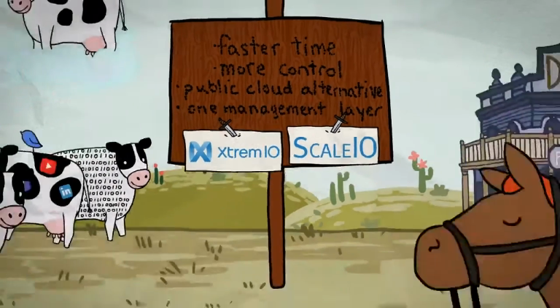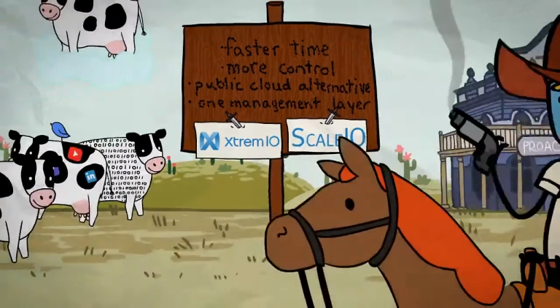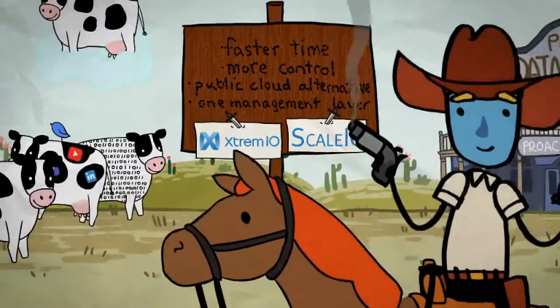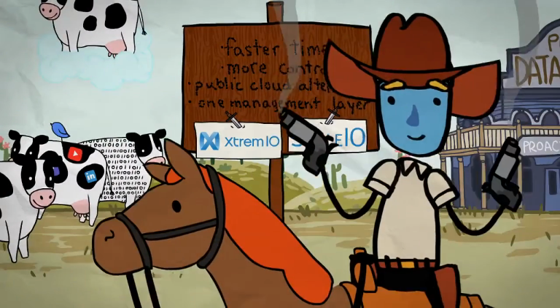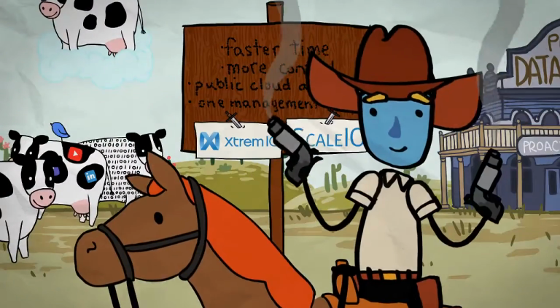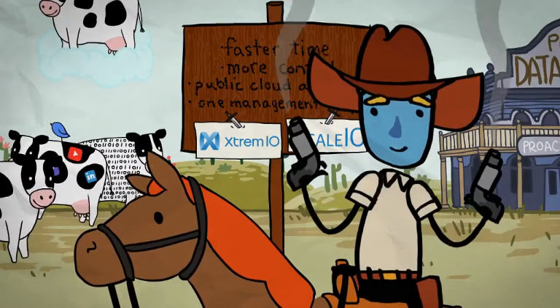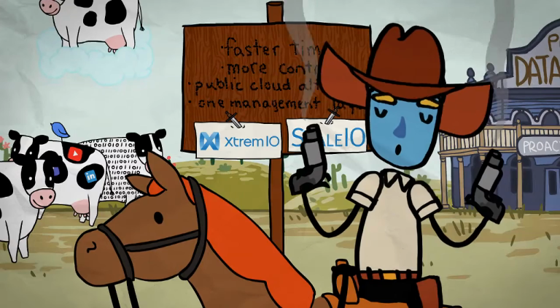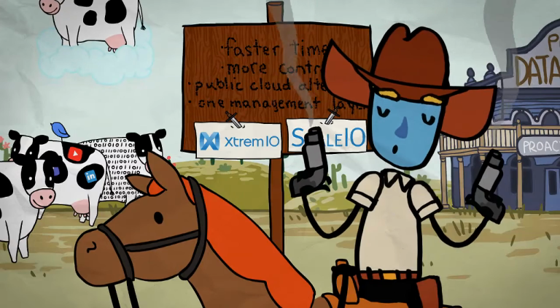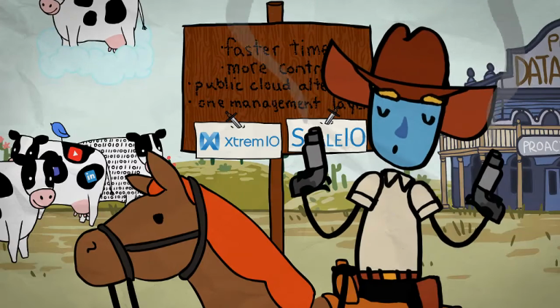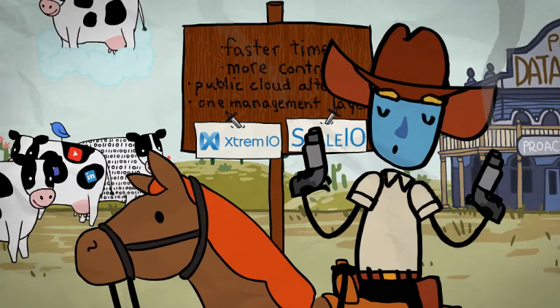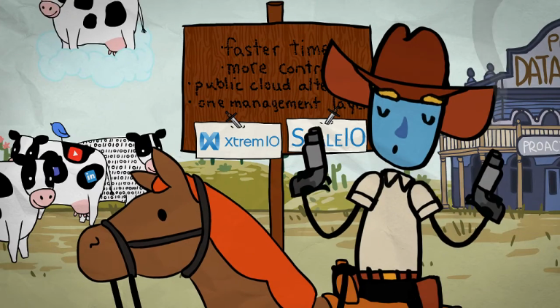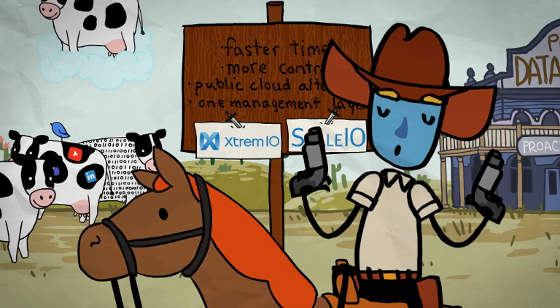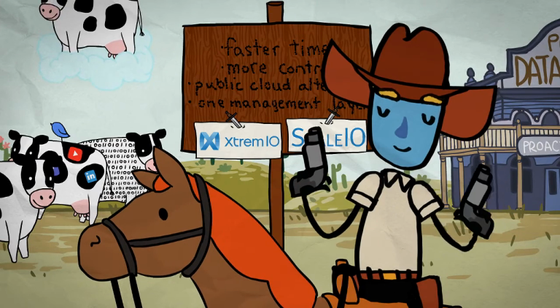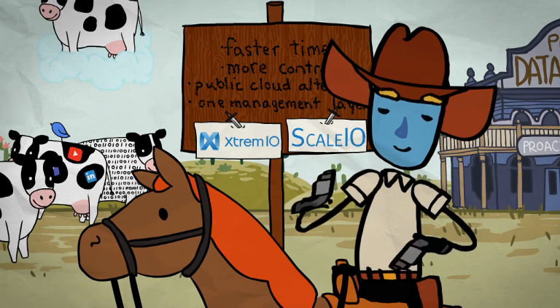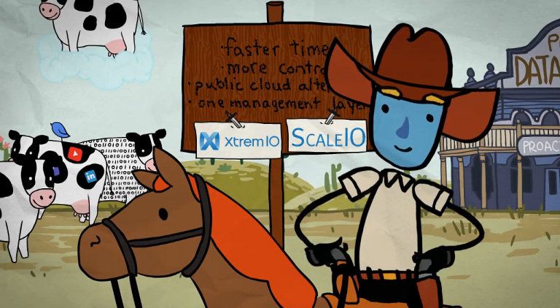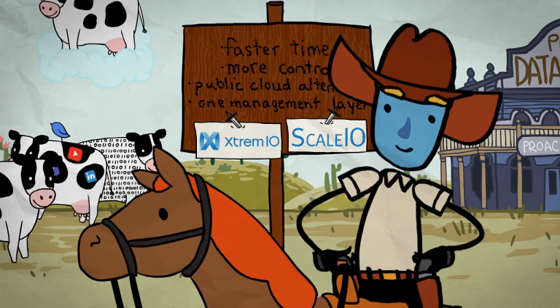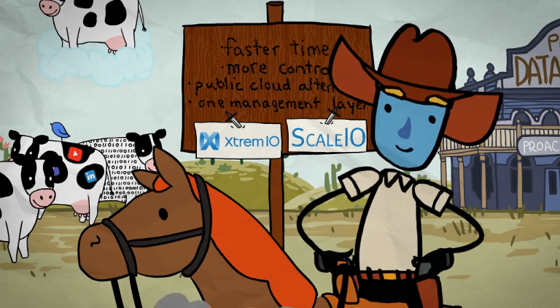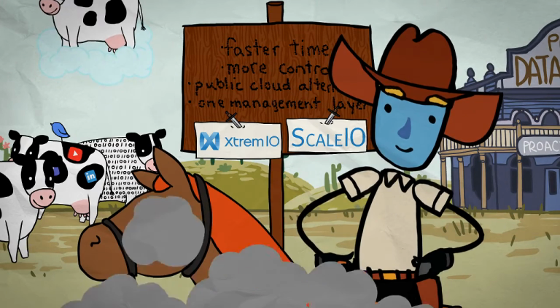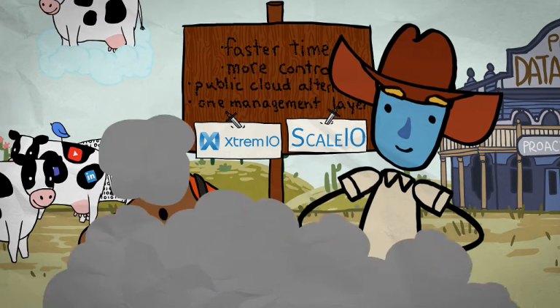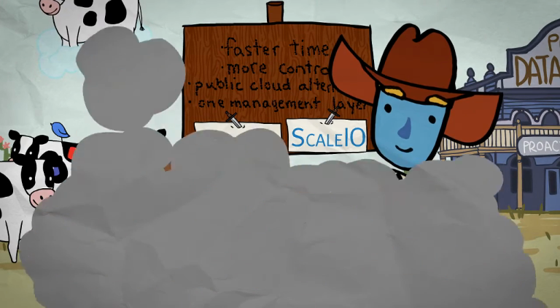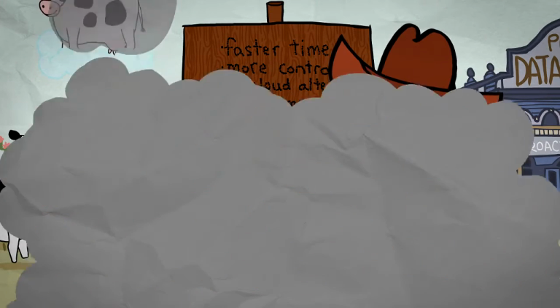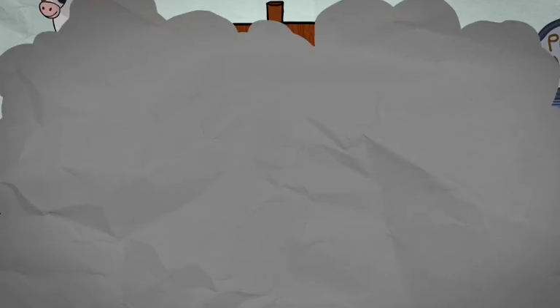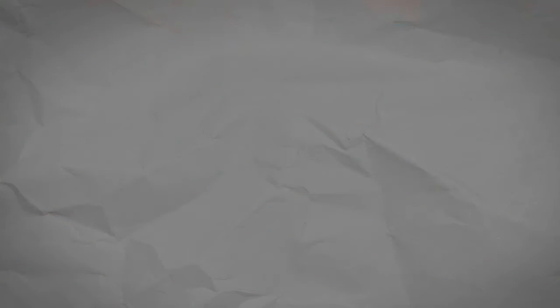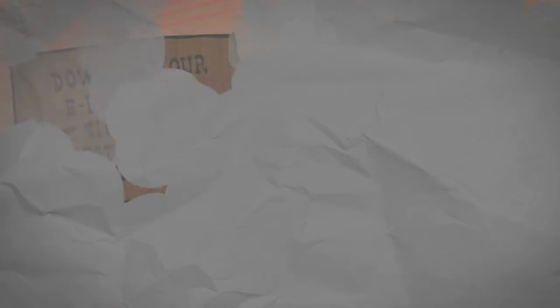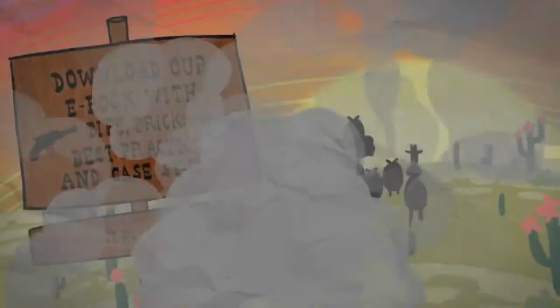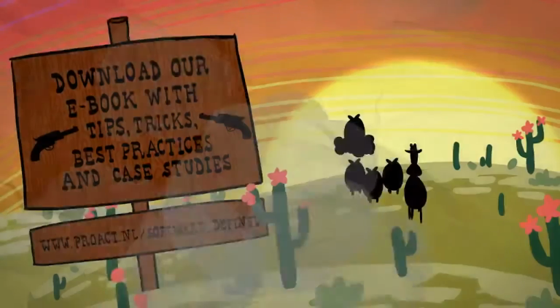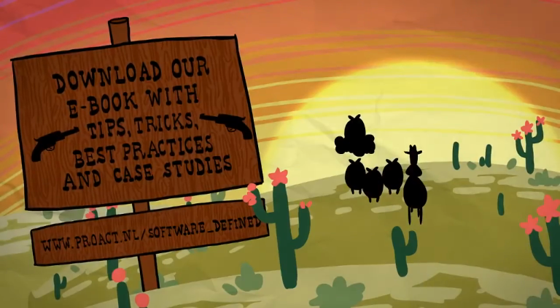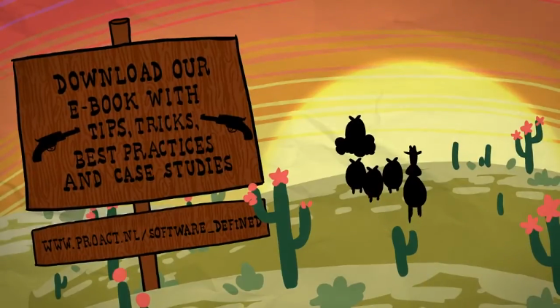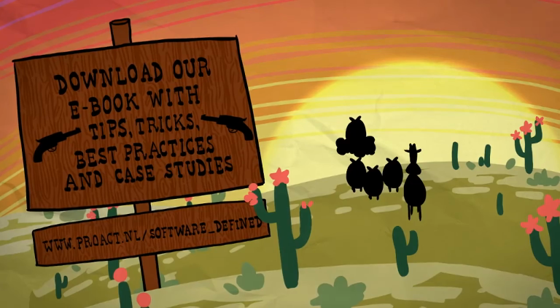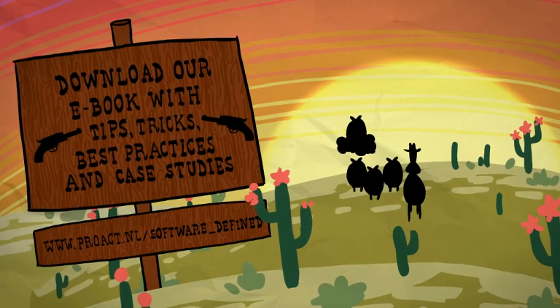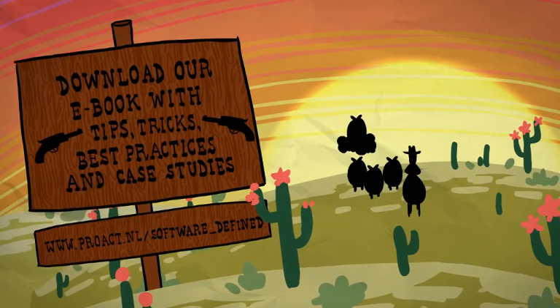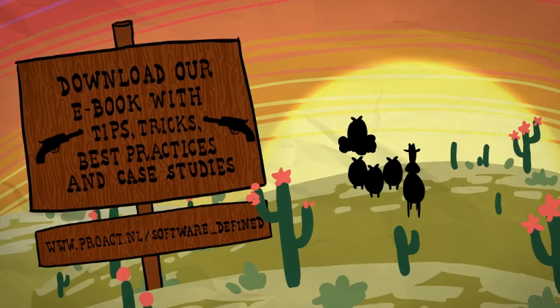If you're ready to take control of your business and move towards a software-defined data center, start your journey today with PROAC.